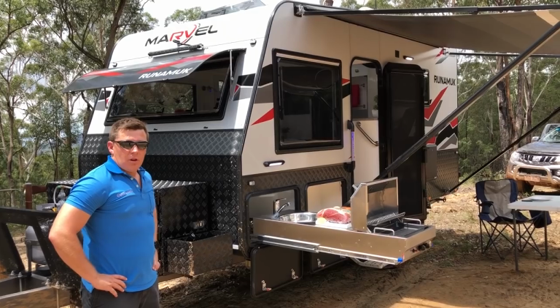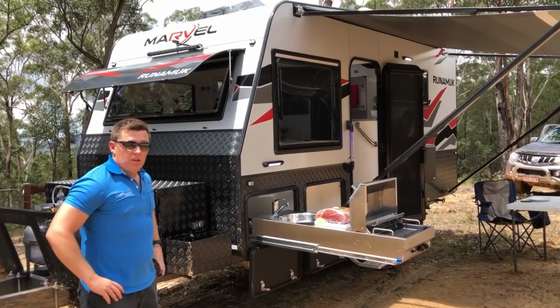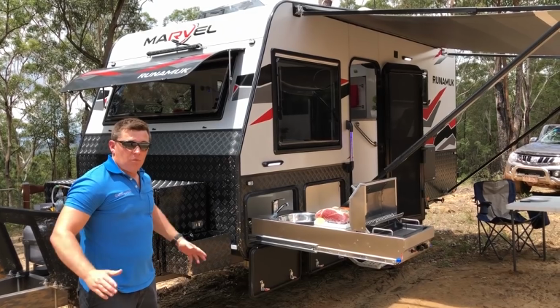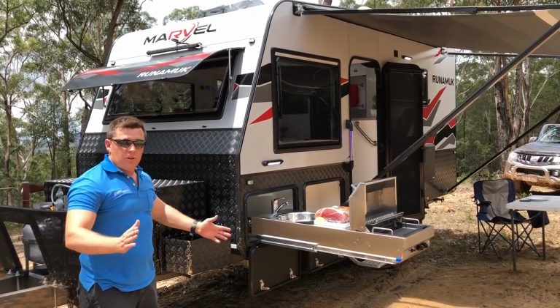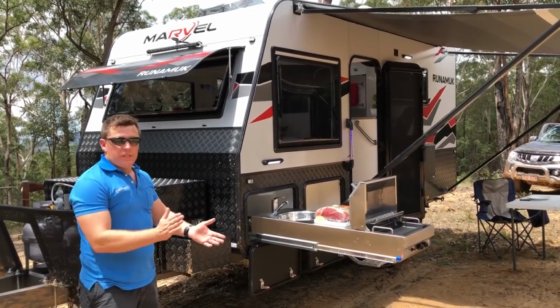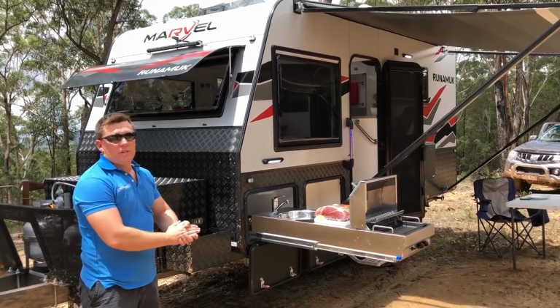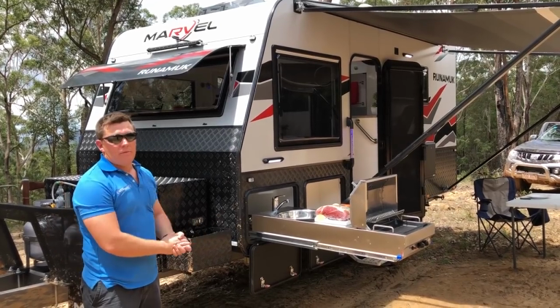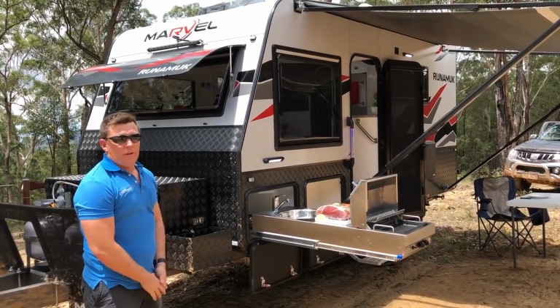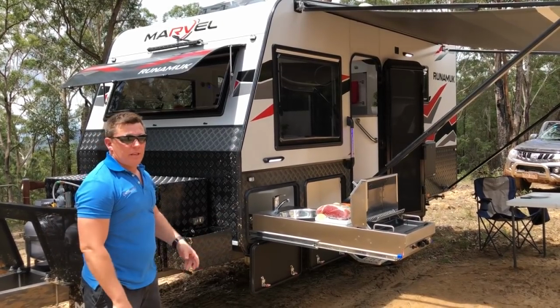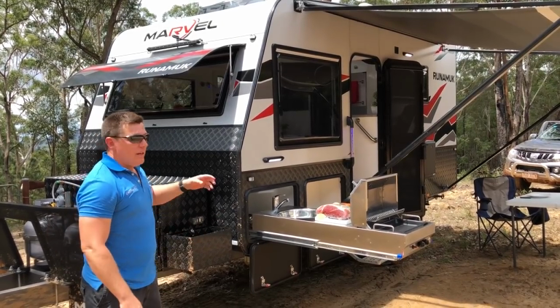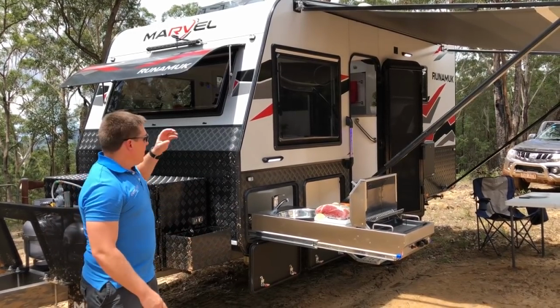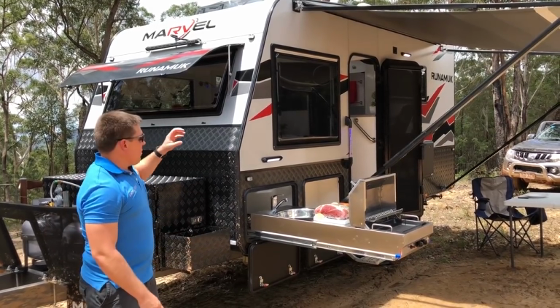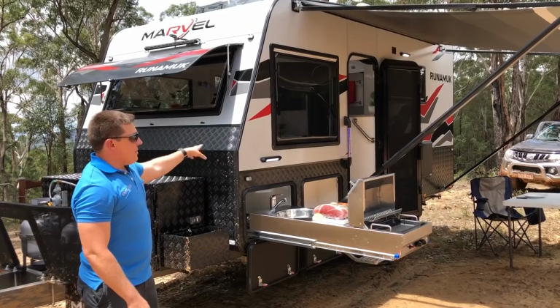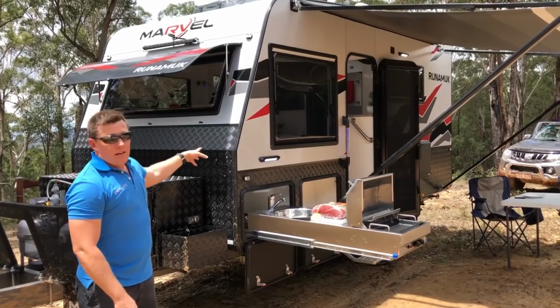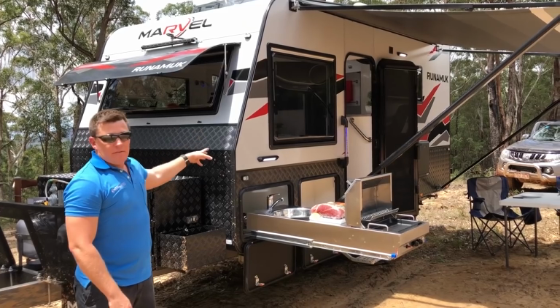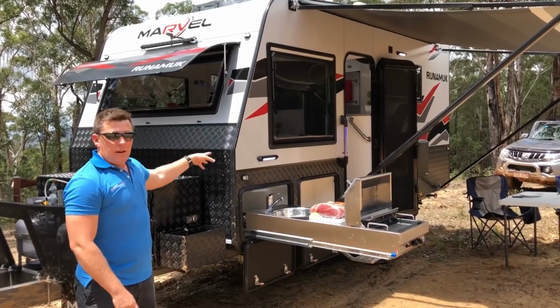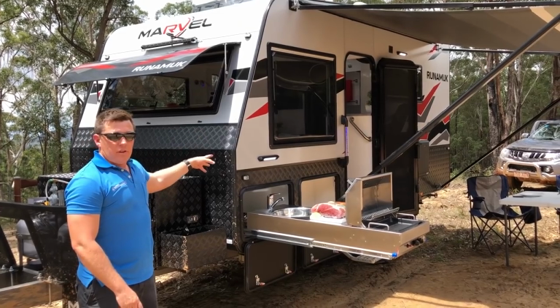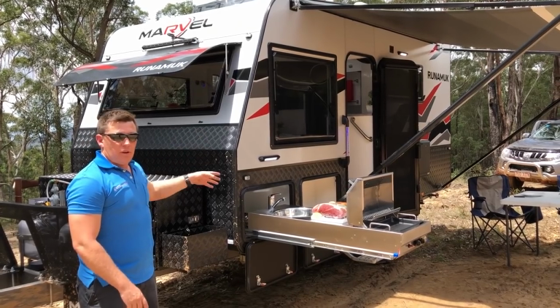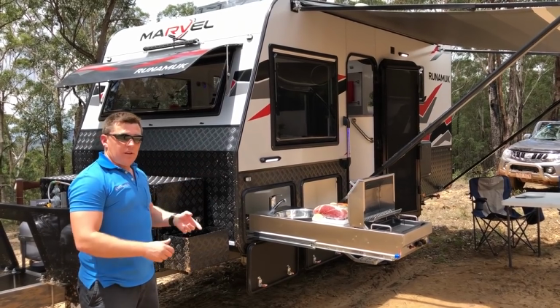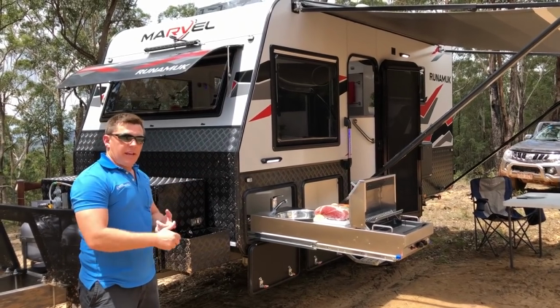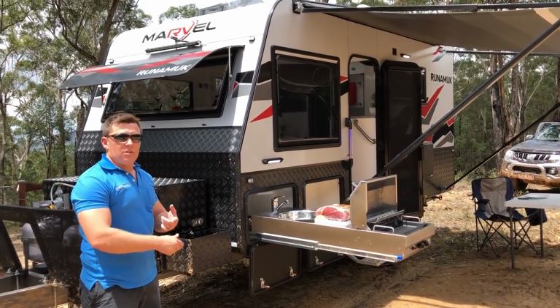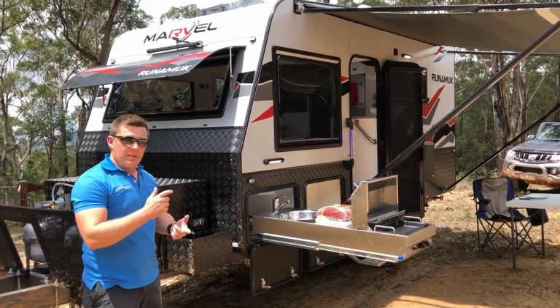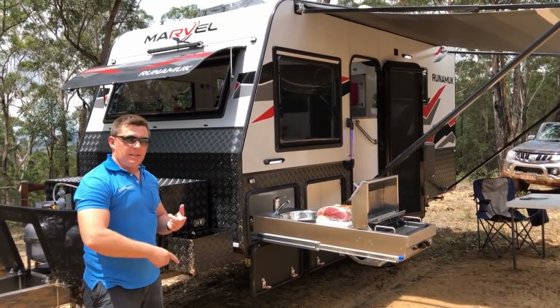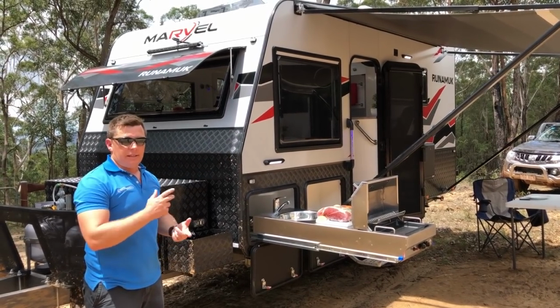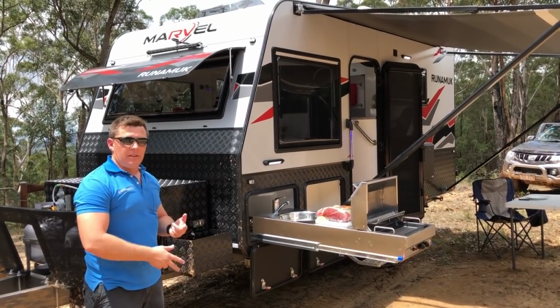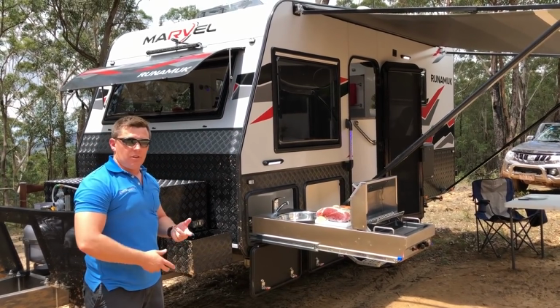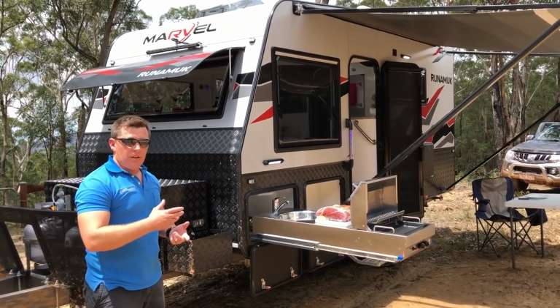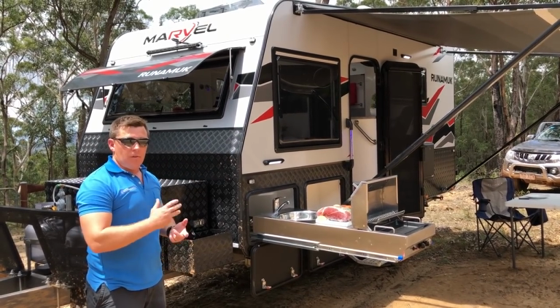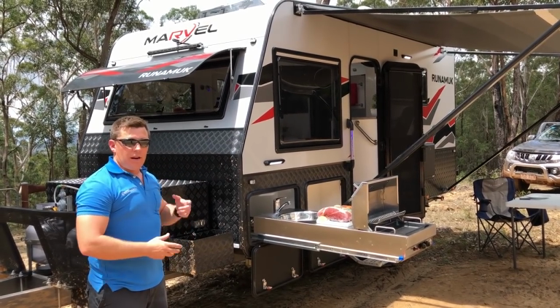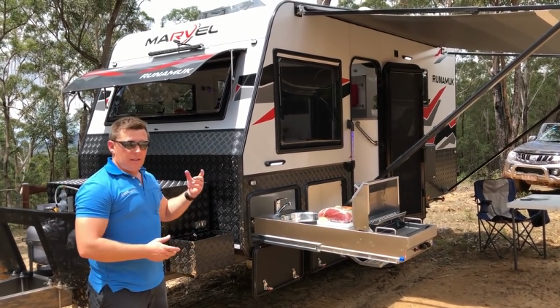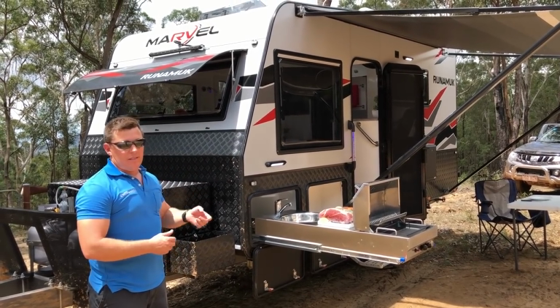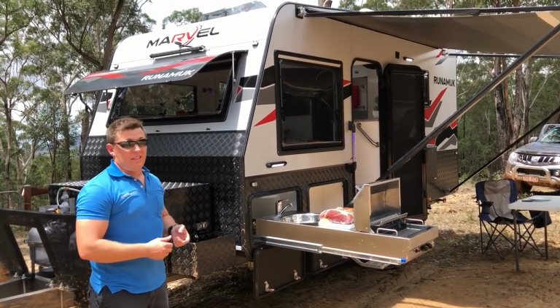Guys, I'd like to welcome the newest edition of the Marvel Family, the Run Amok. For something that you want to get outside, get down, get dirty, run amok — this is it.